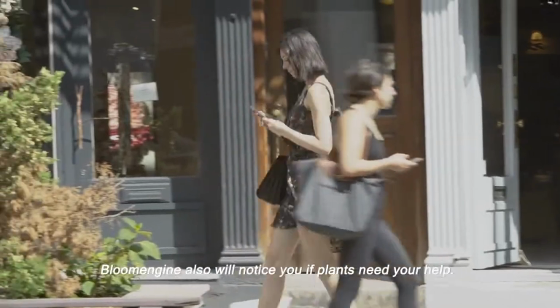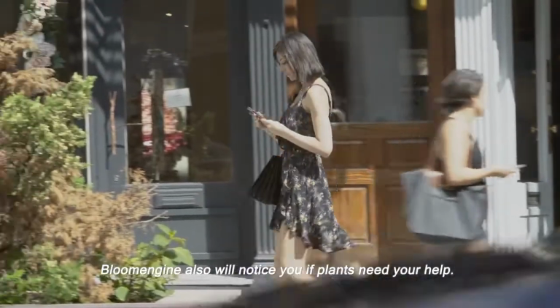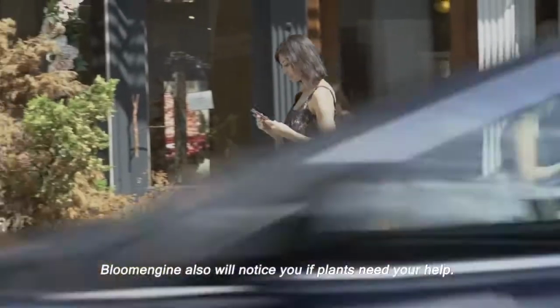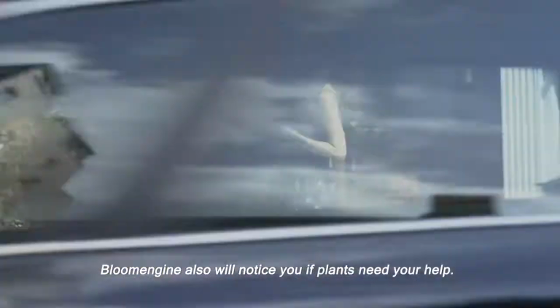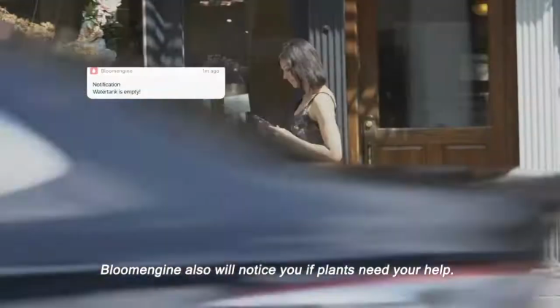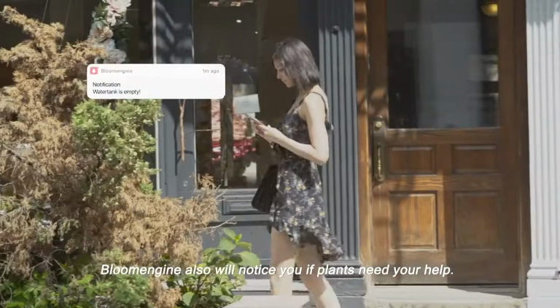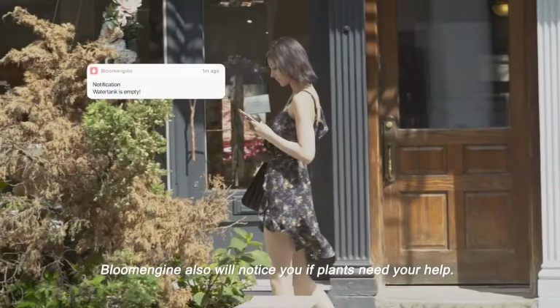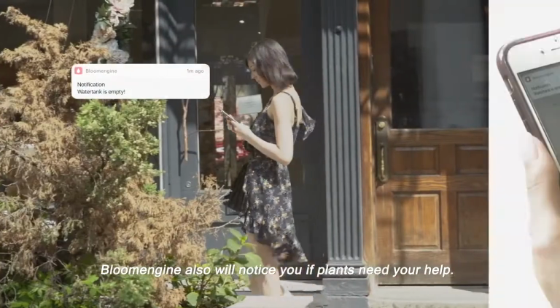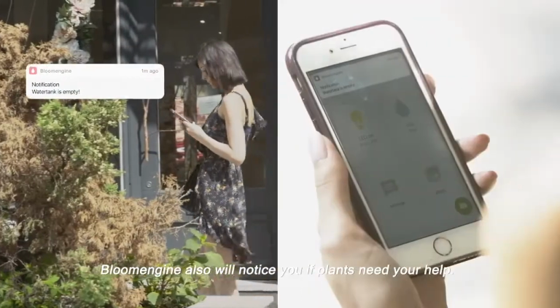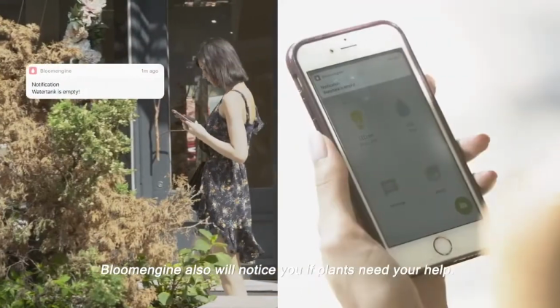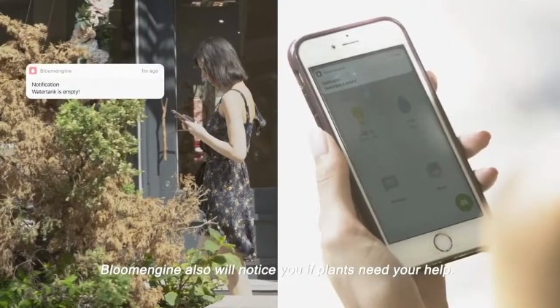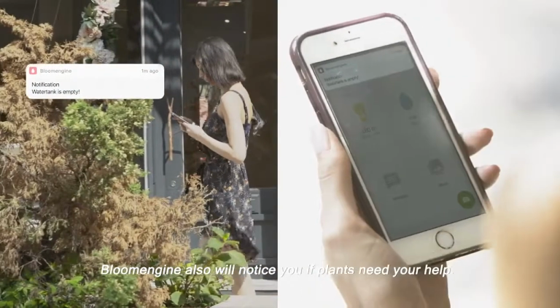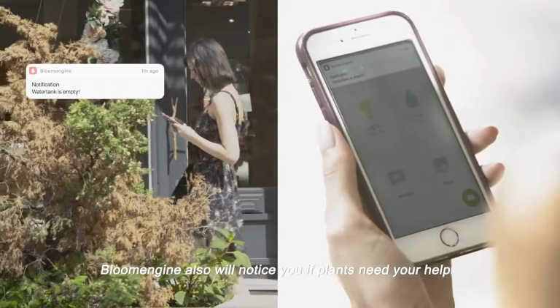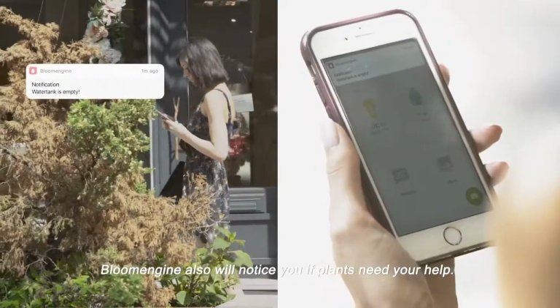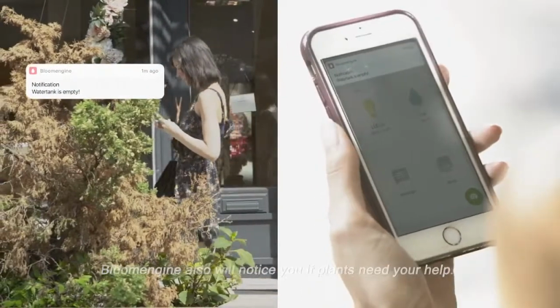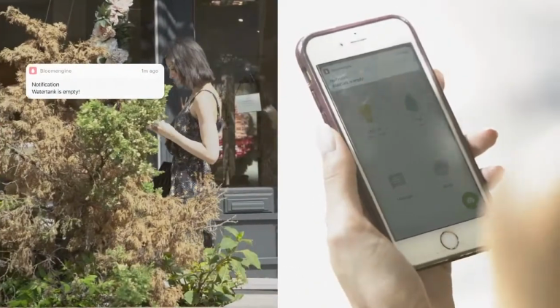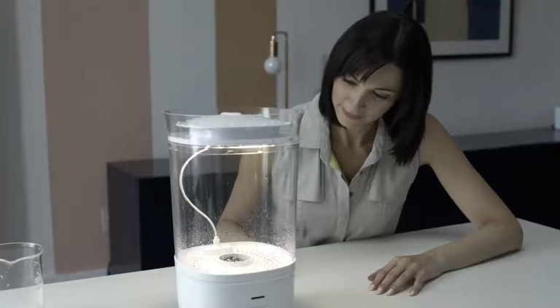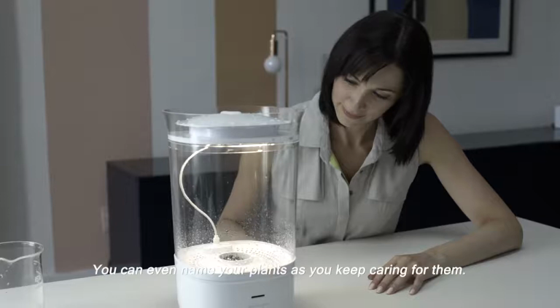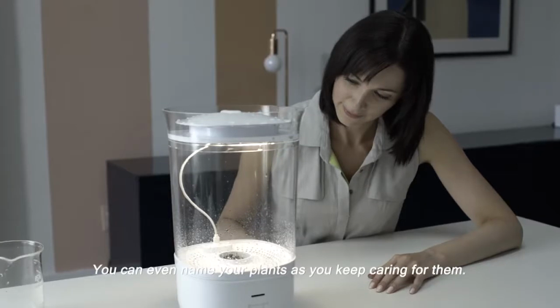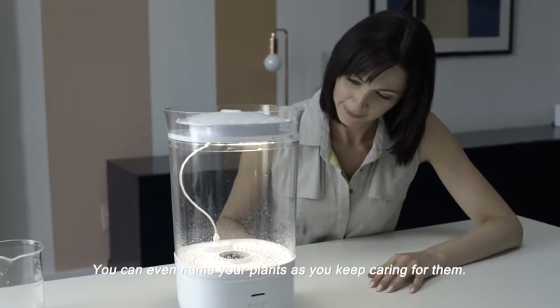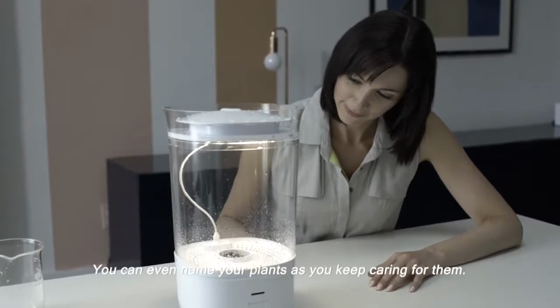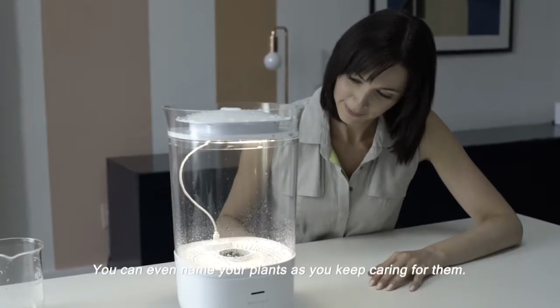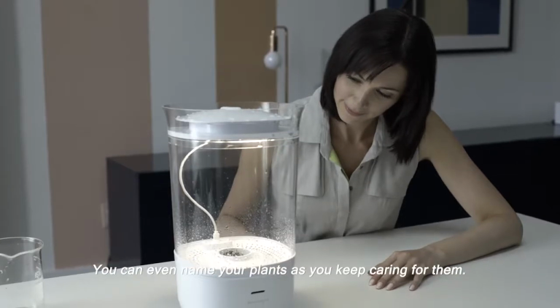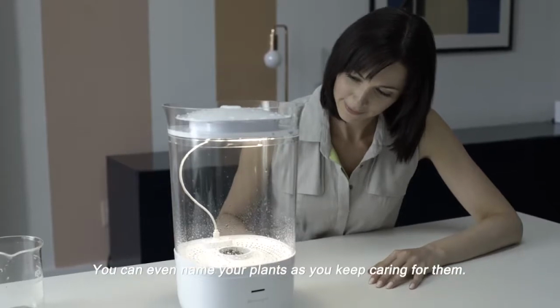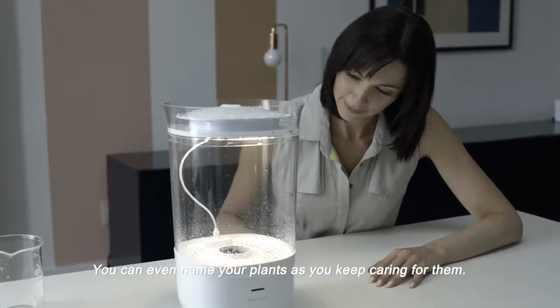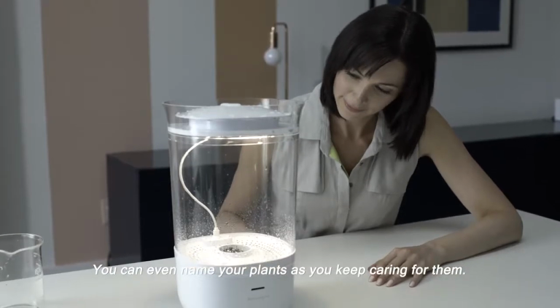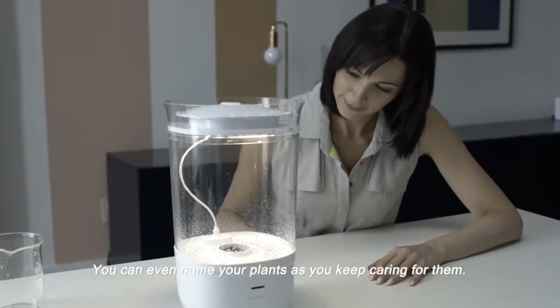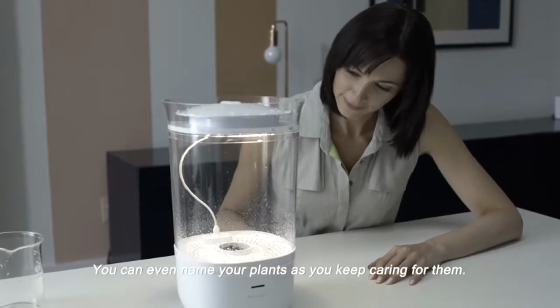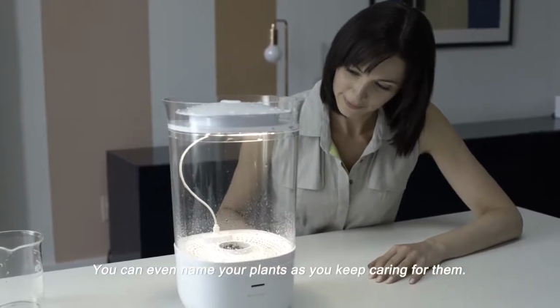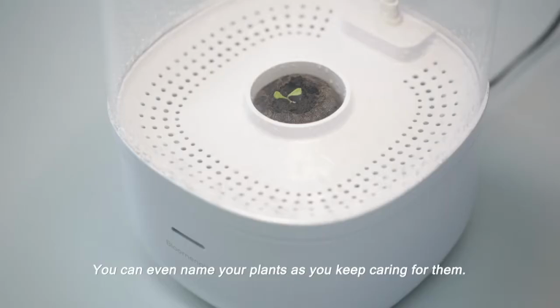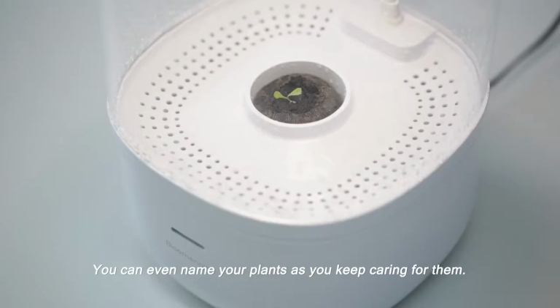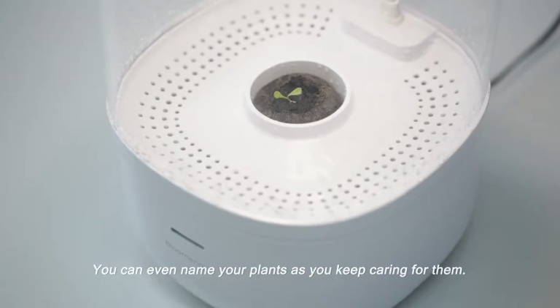Bloom Engine also will notify you if plants need your help. You can even name your plants as you keep caring for them.